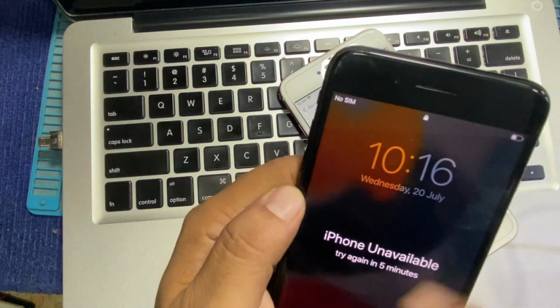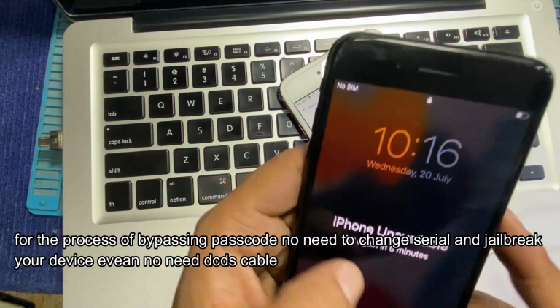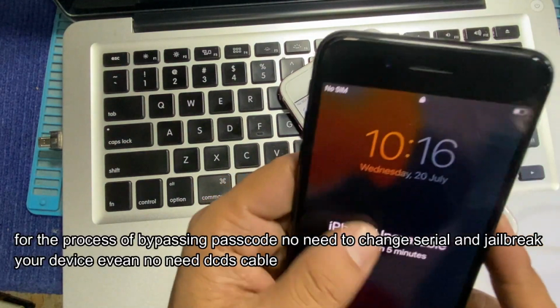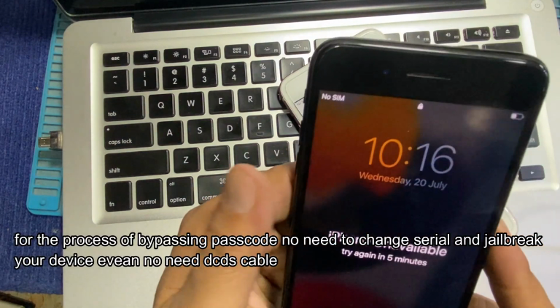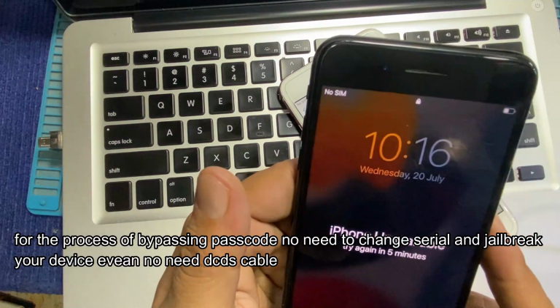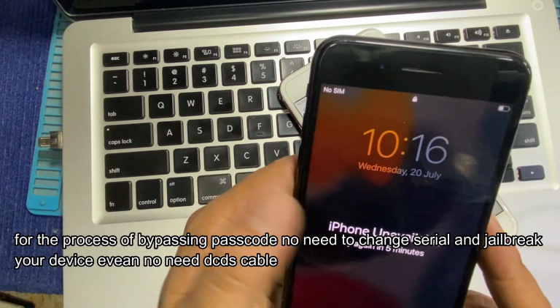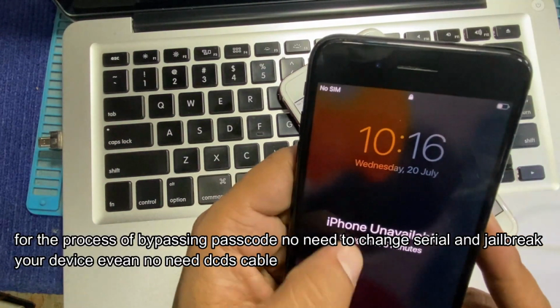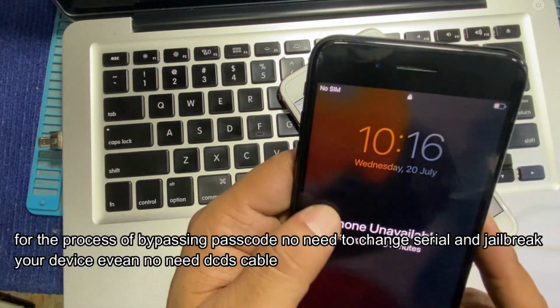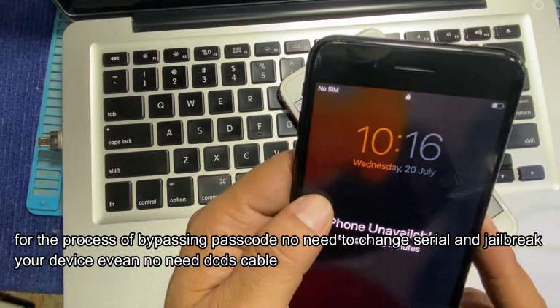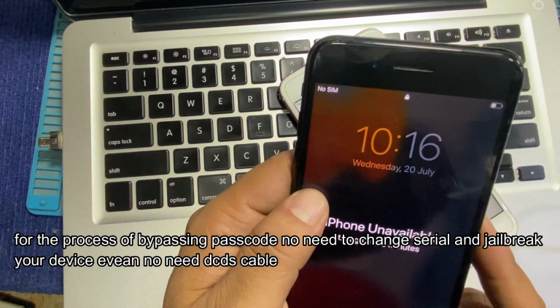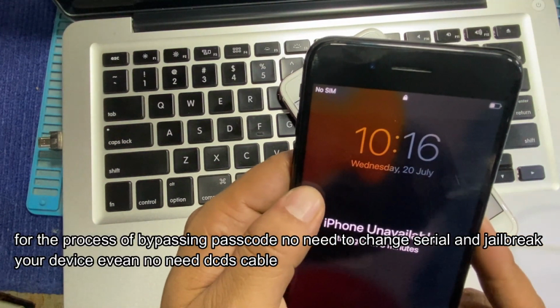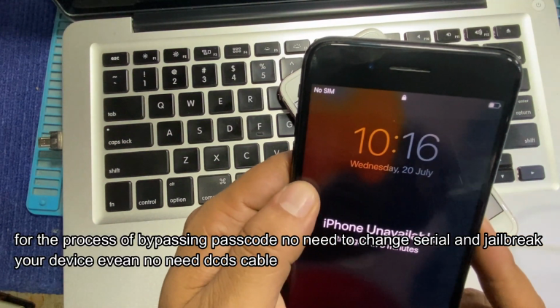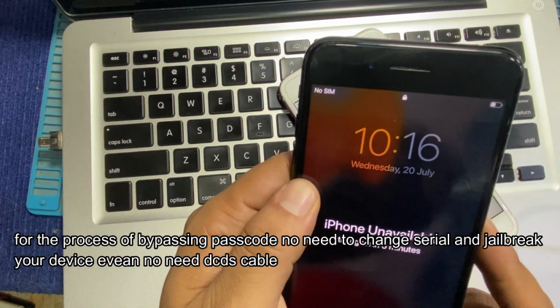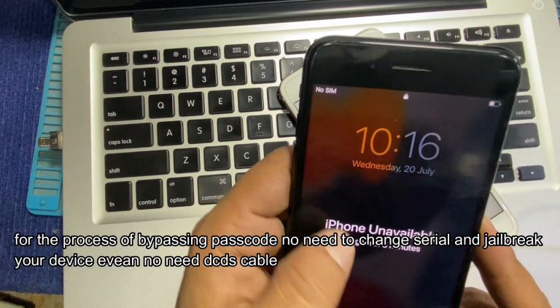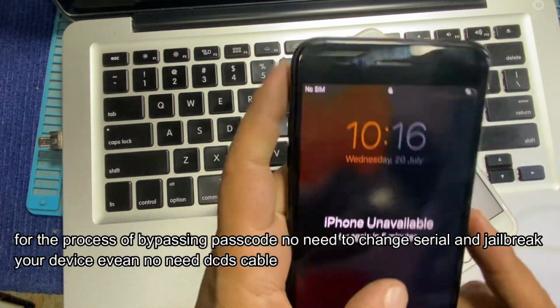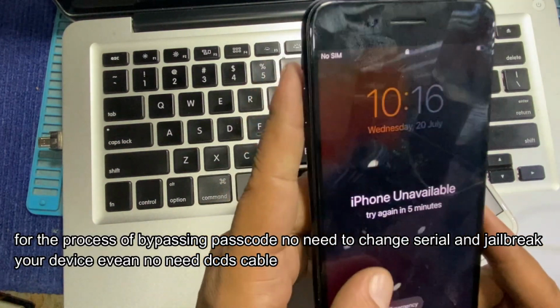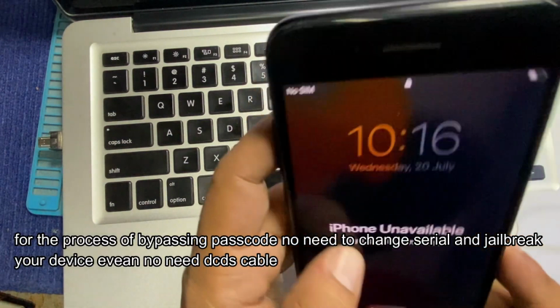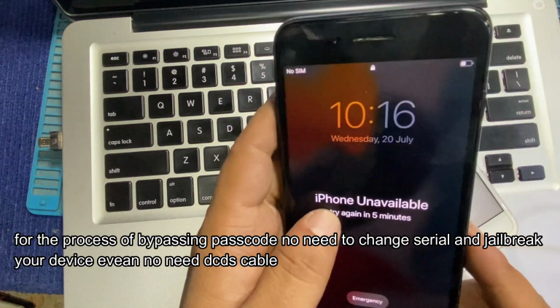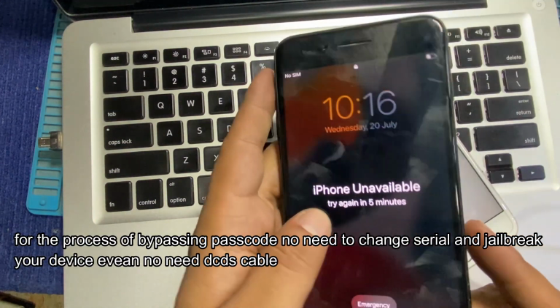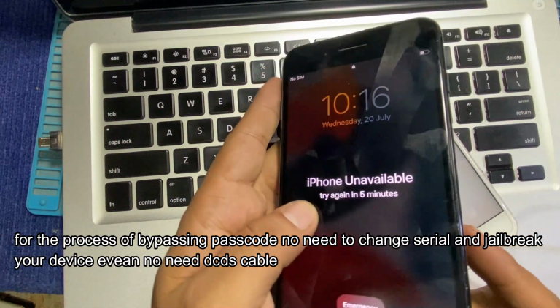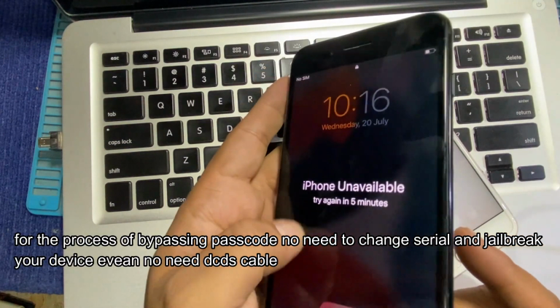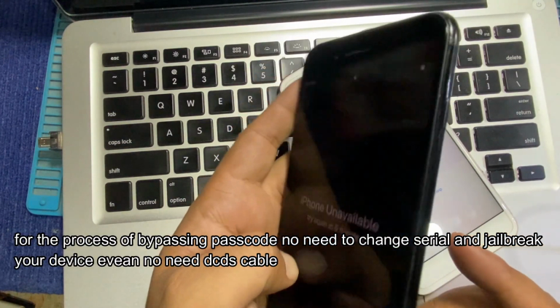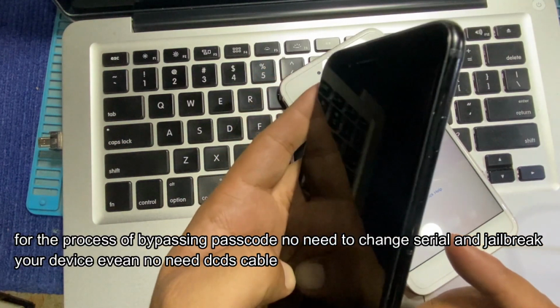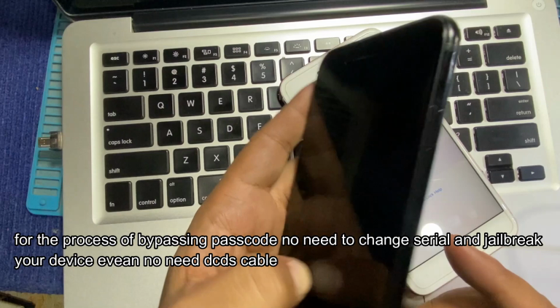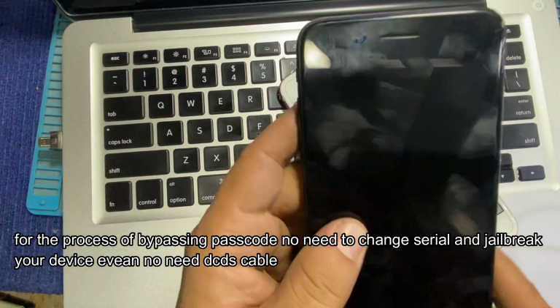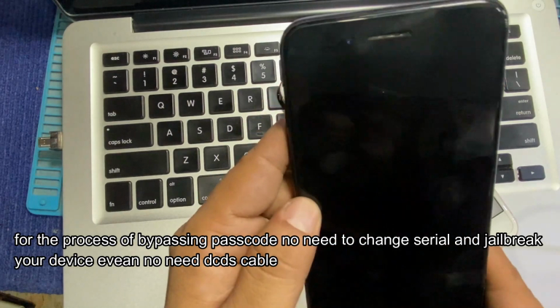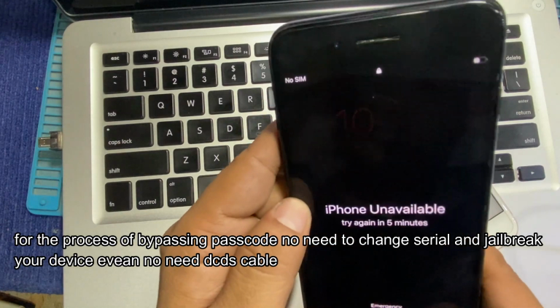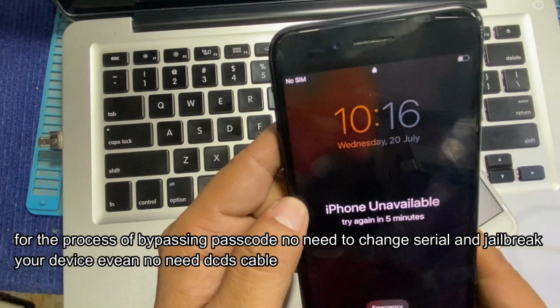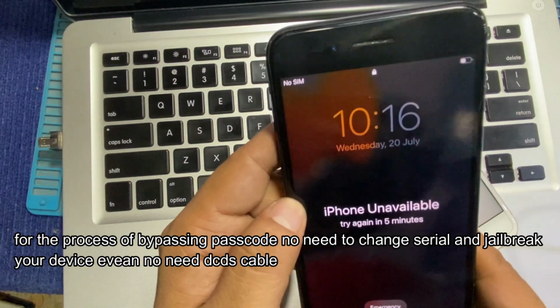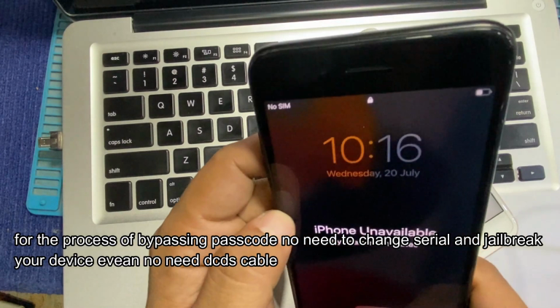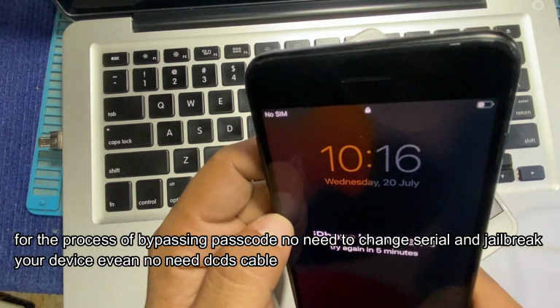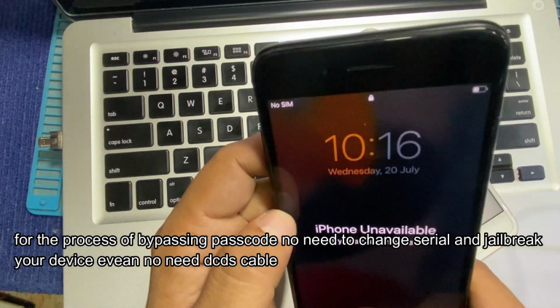For the process of bypassing the passcode, there is no need to change the serial number or jailbreak your device. You also do not need a DCSD cable.